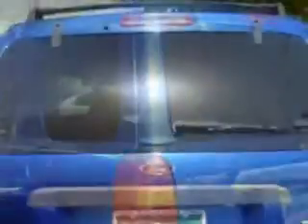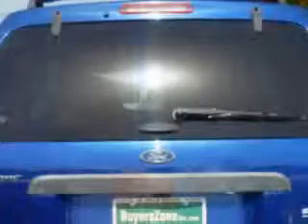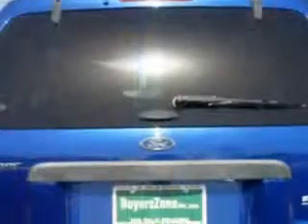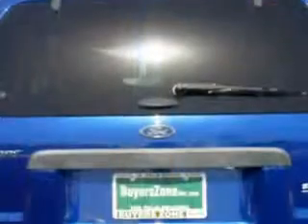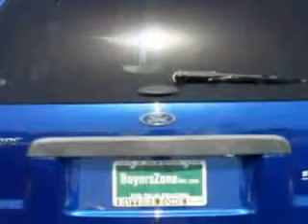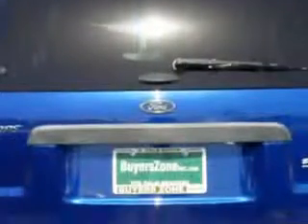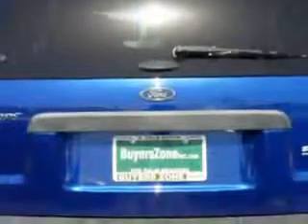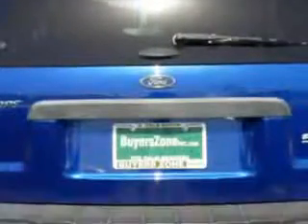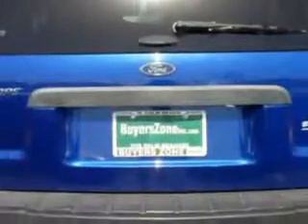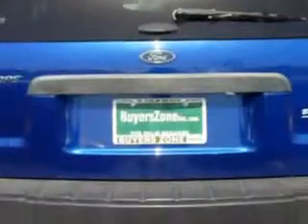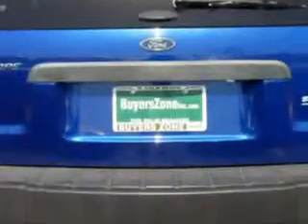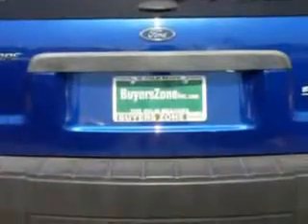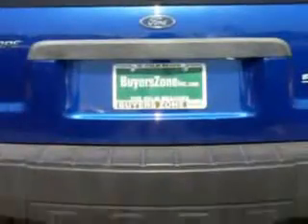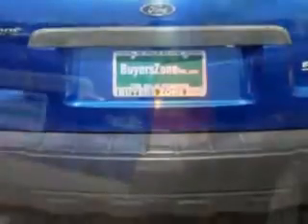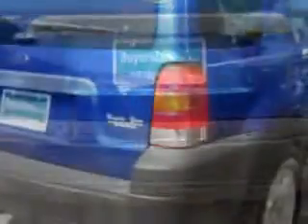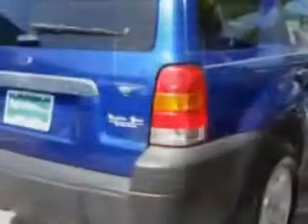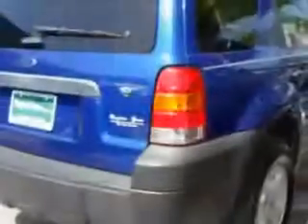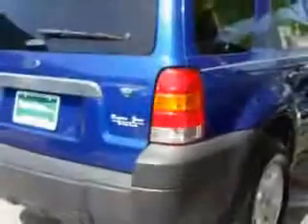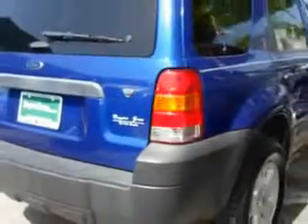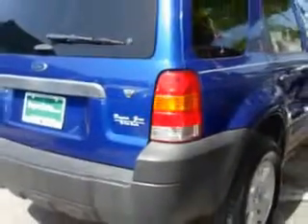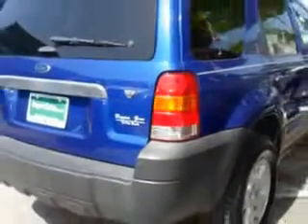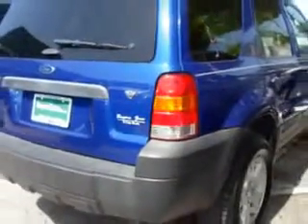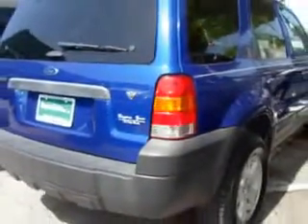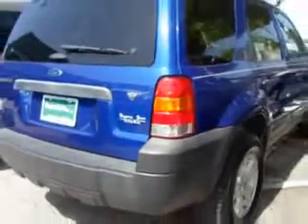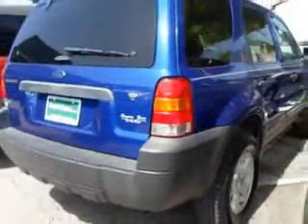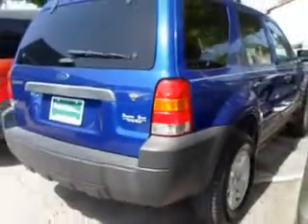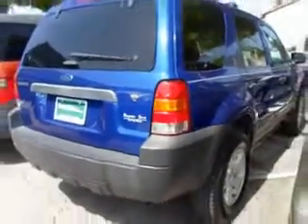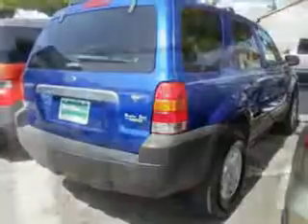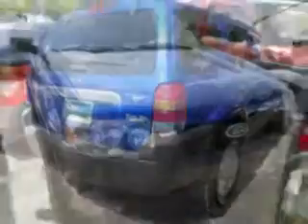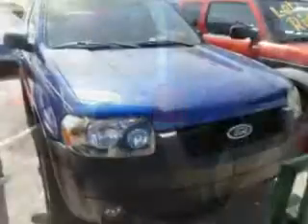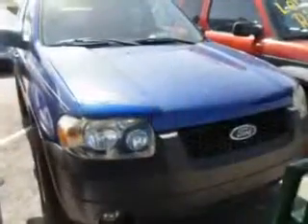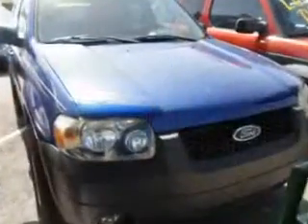Enjoy the drive and have peace of mind in this 2006 Ford Escape. See us at BuyerZone, Incorporated today.